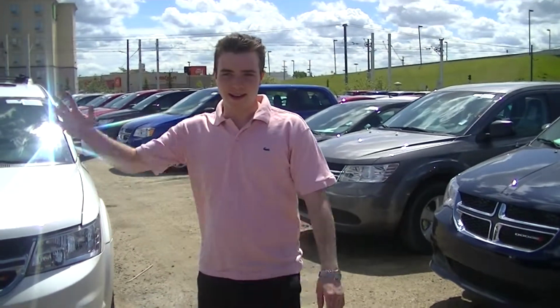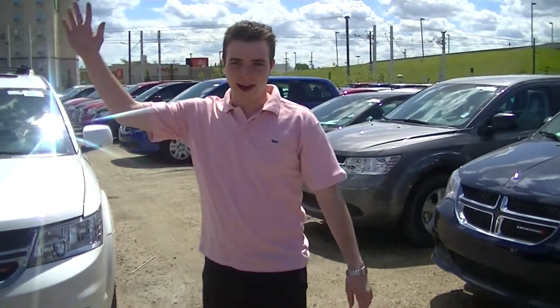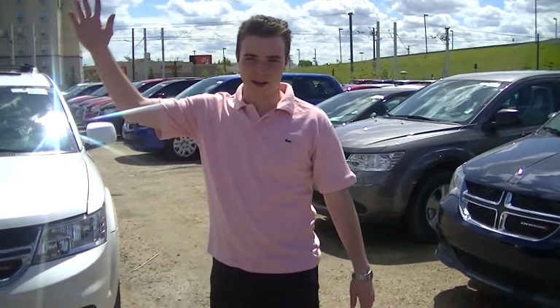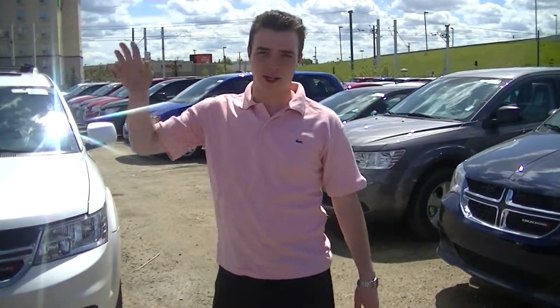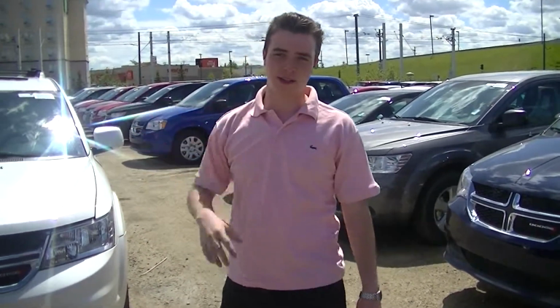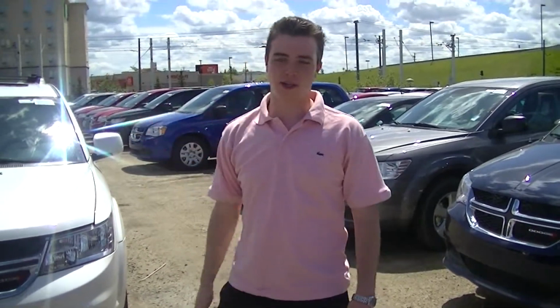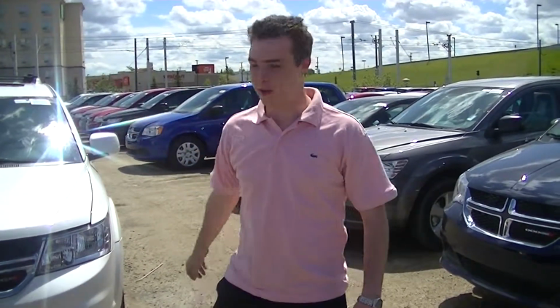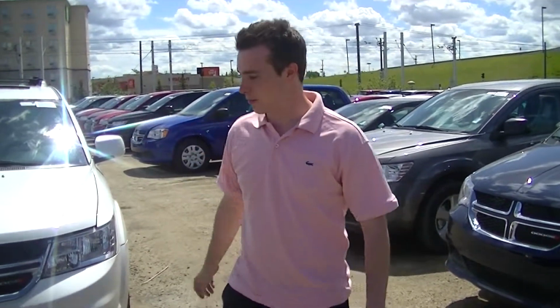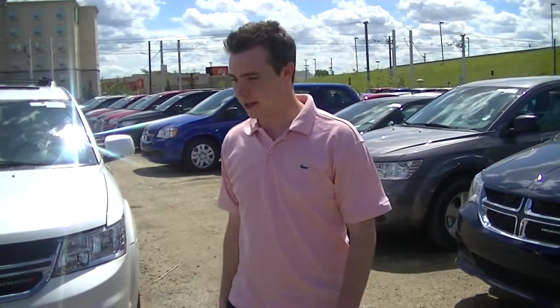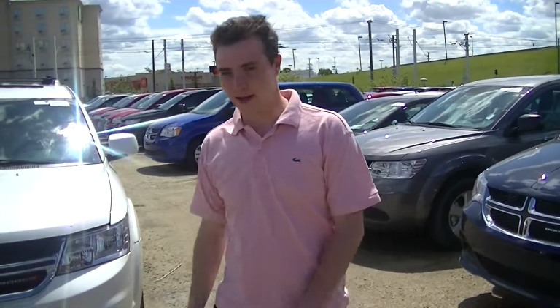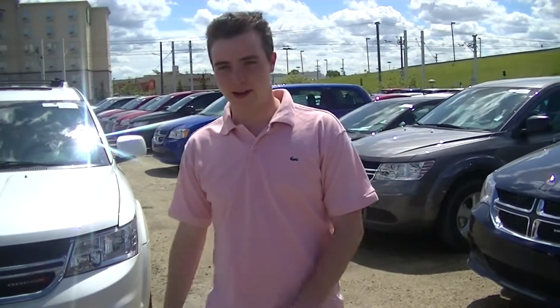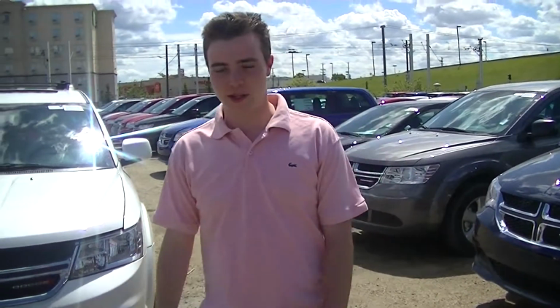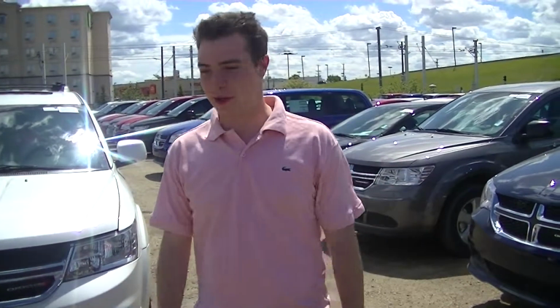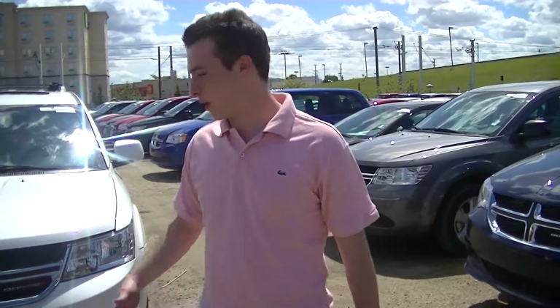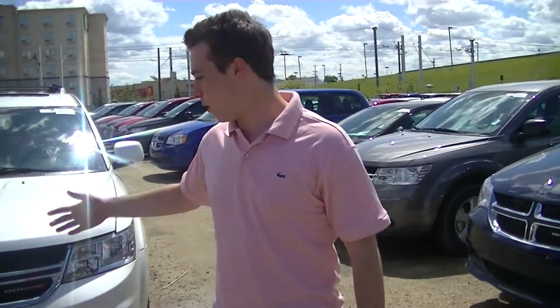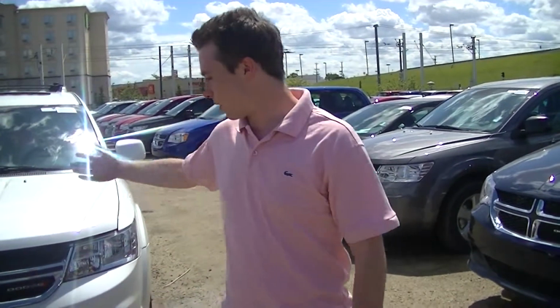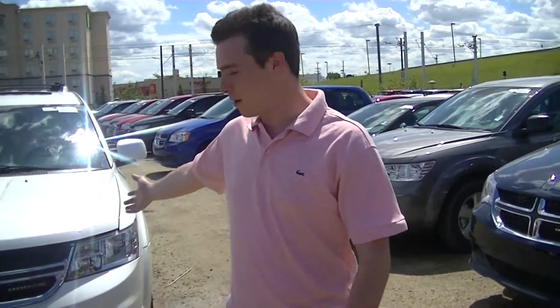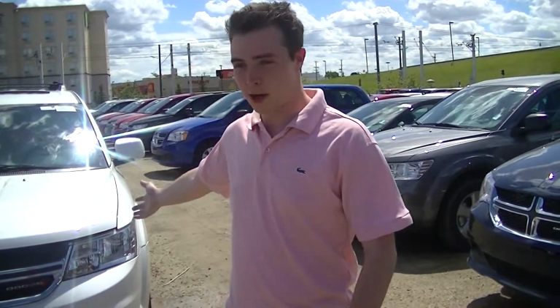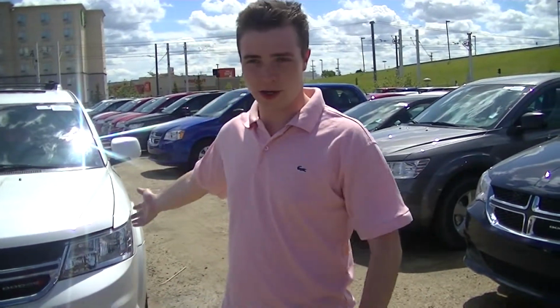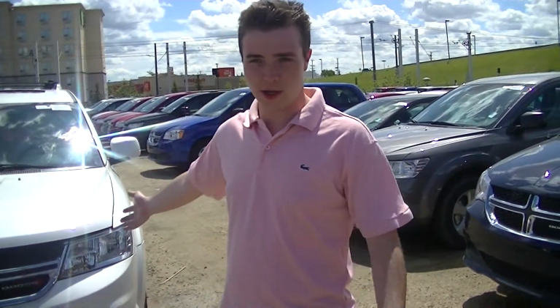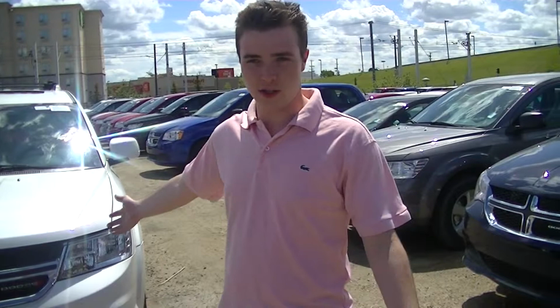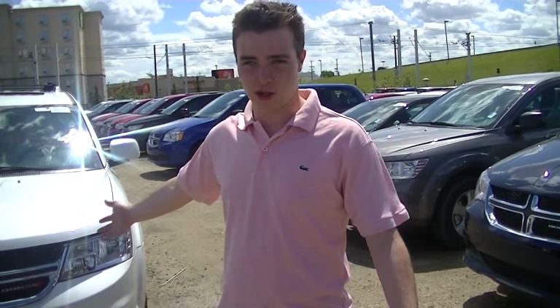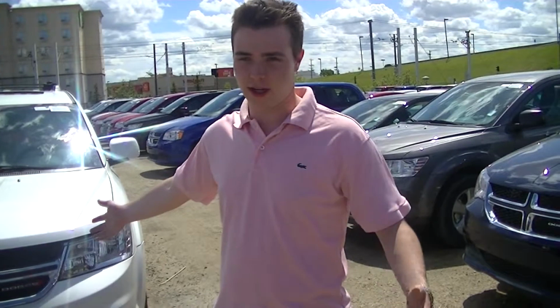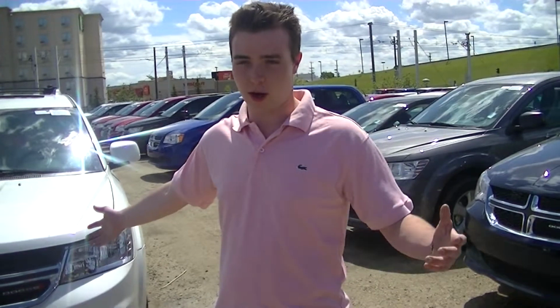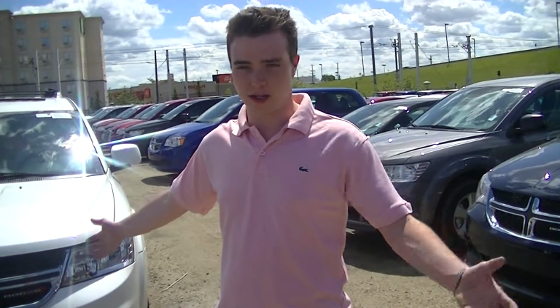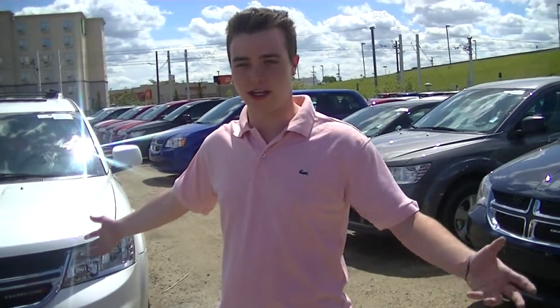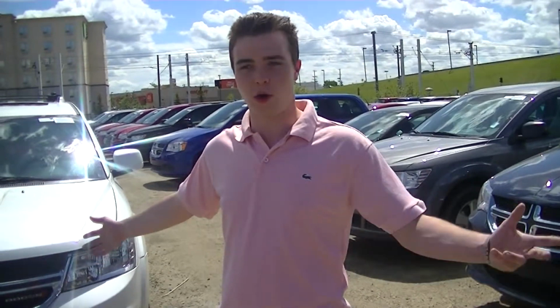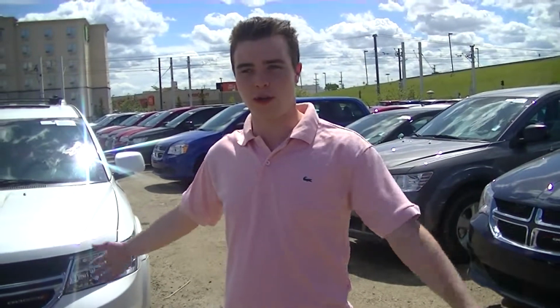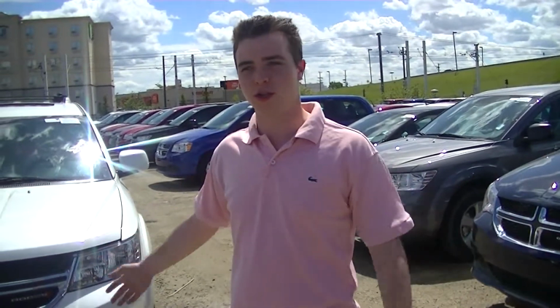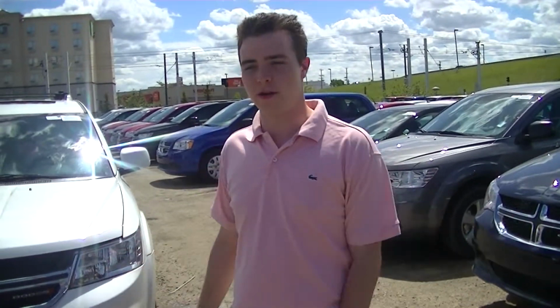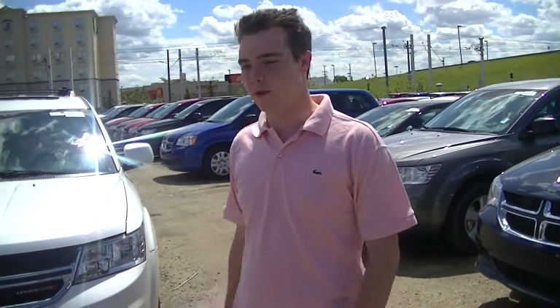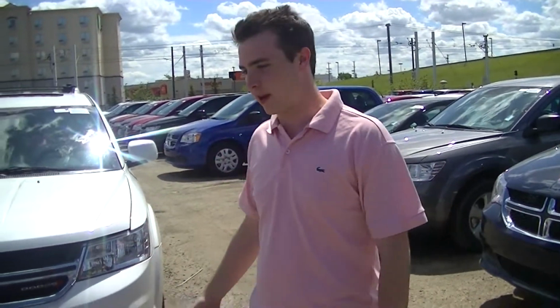Hey there Gerald, it's Joe here from Londonderry Dodge doing a quick walk around on a Dodge Journey RT all-wheel drive for you.